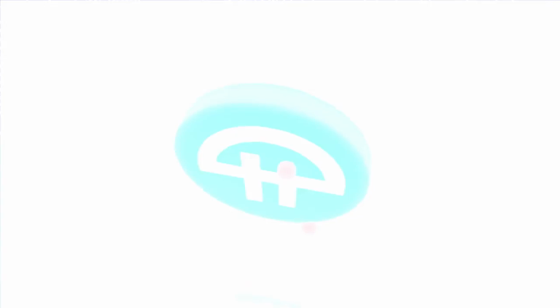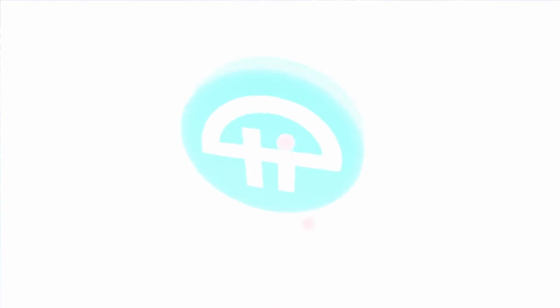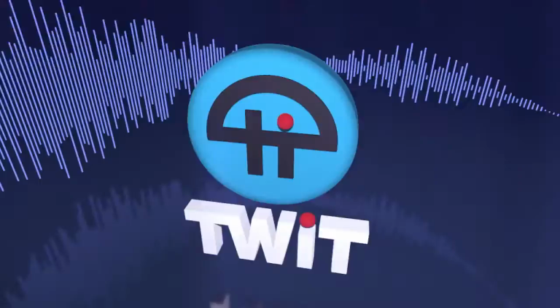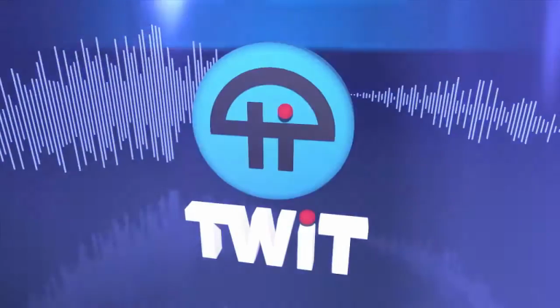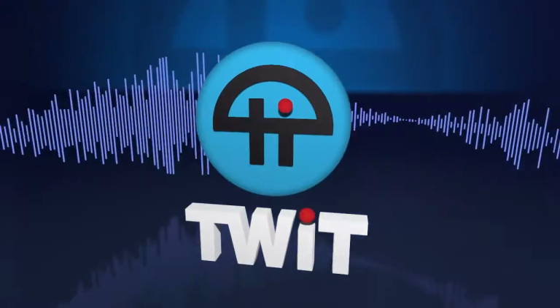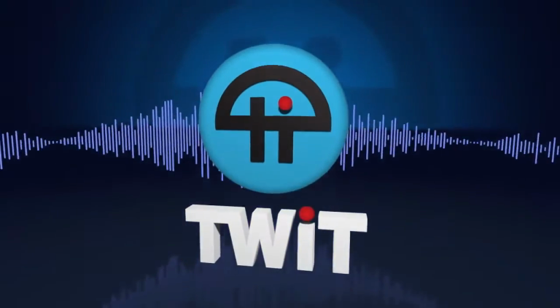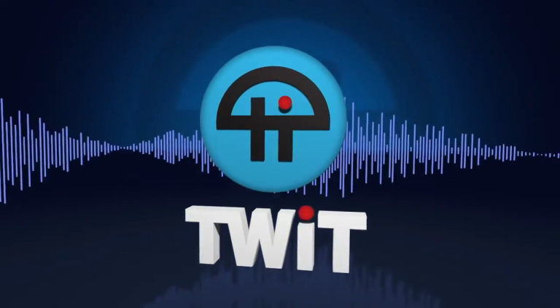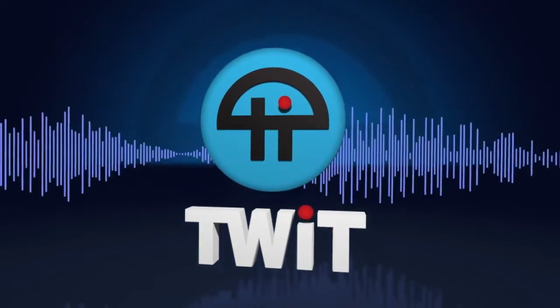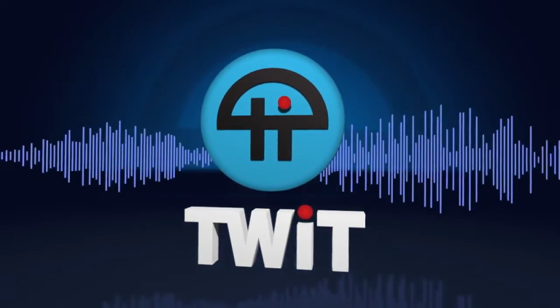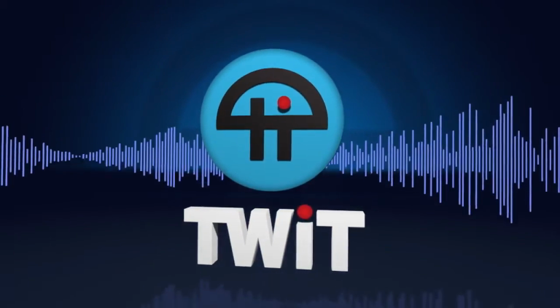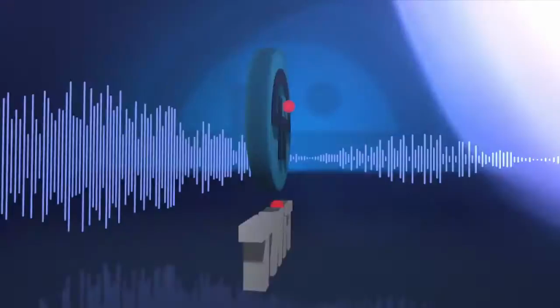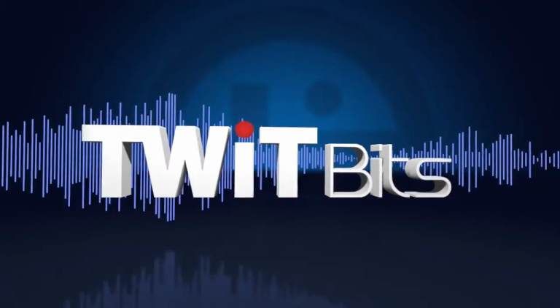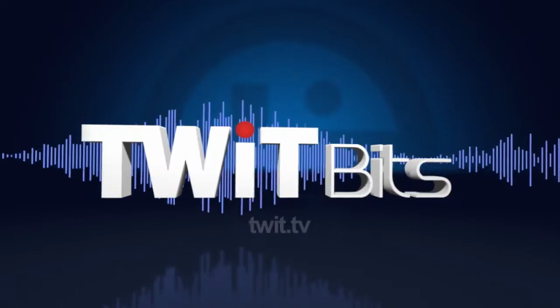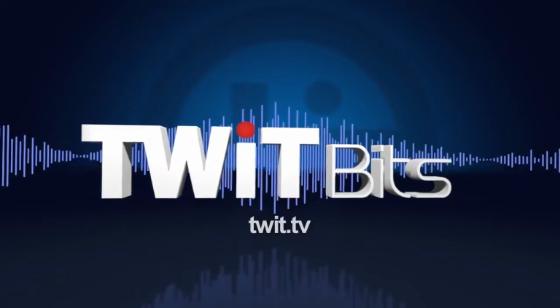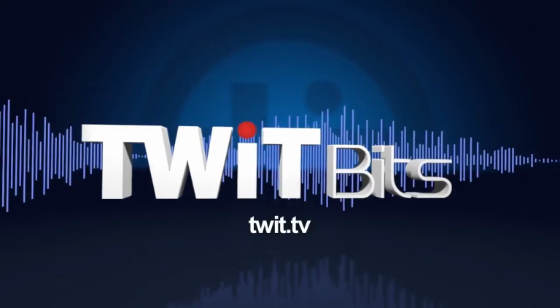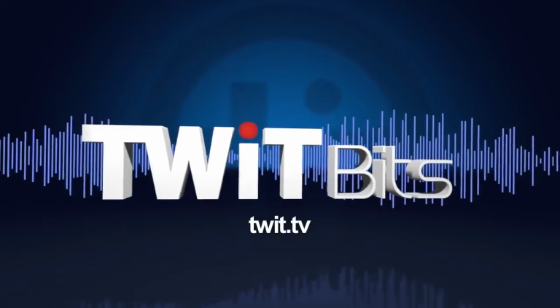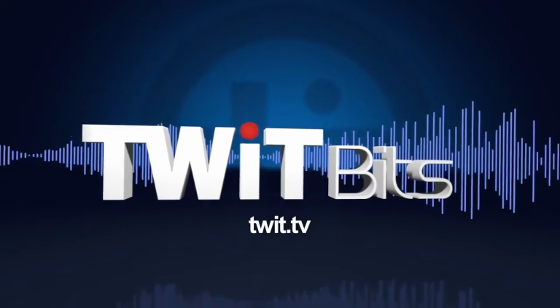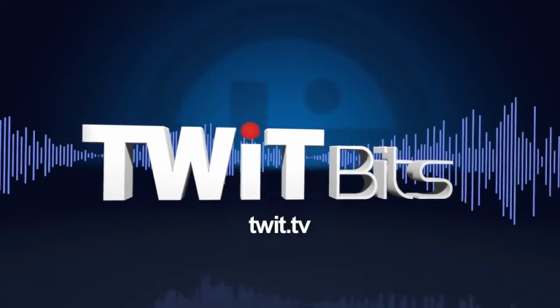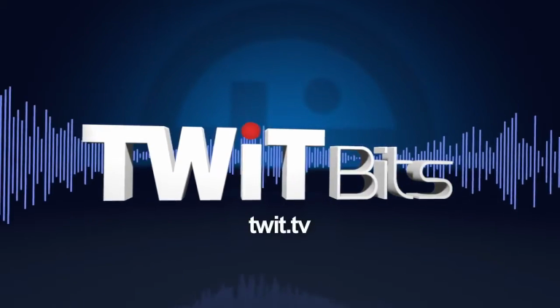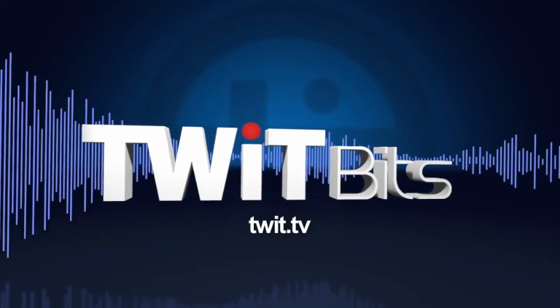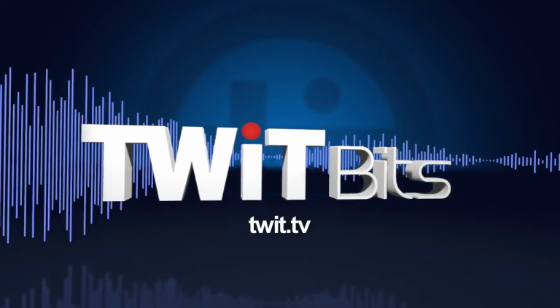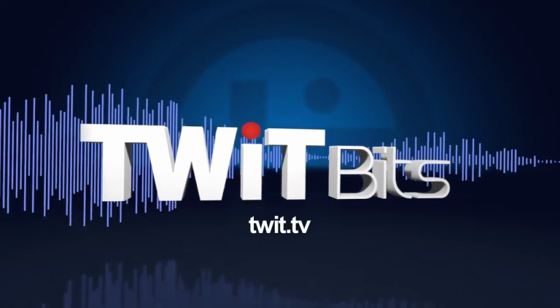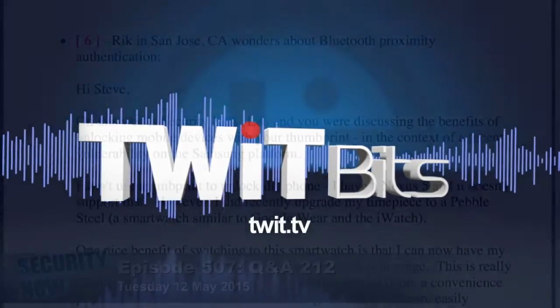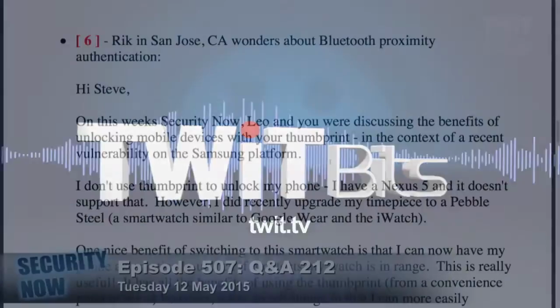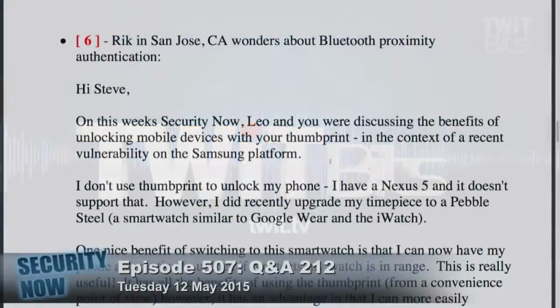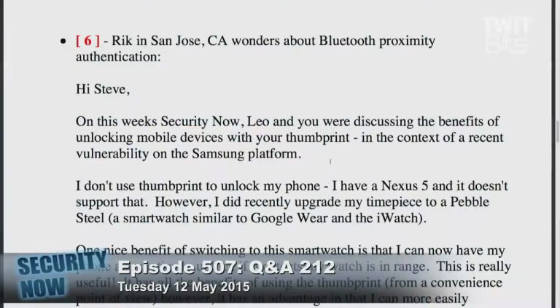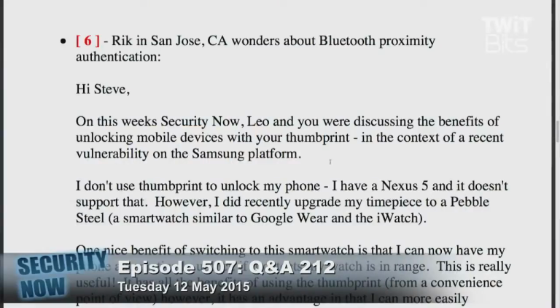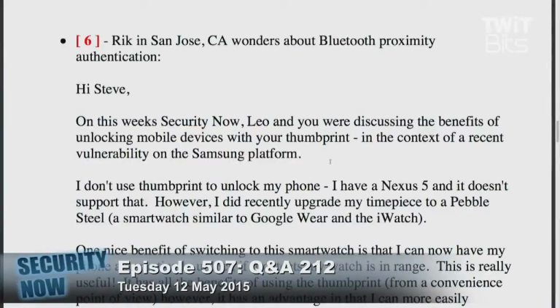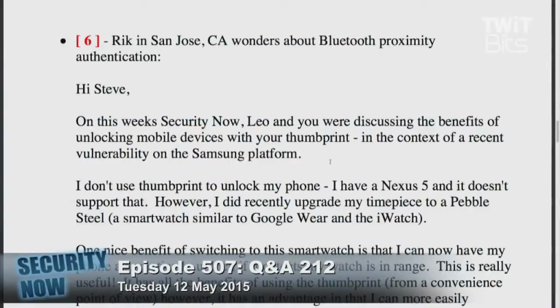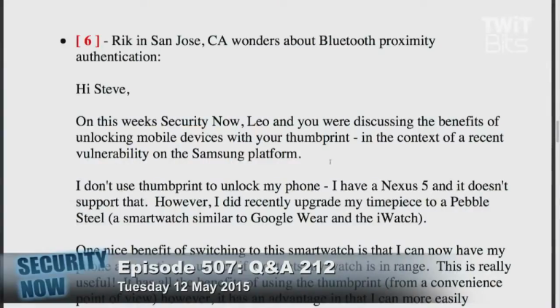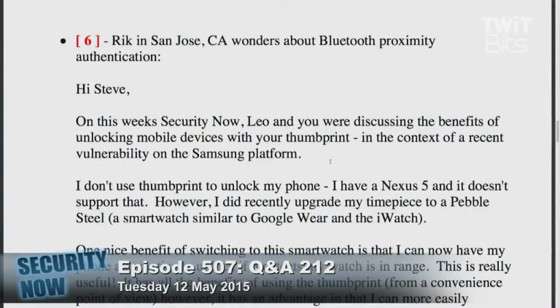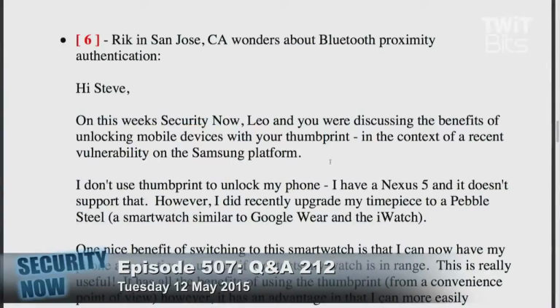This is TWIT. Rick in San Jose wonders about Bluetooth proximity authentication.